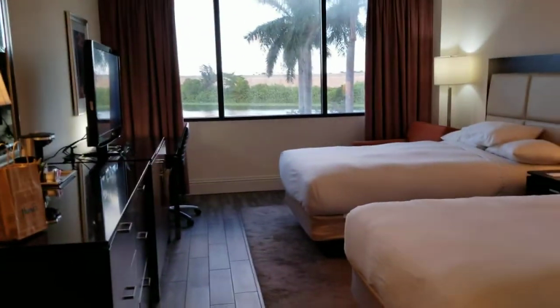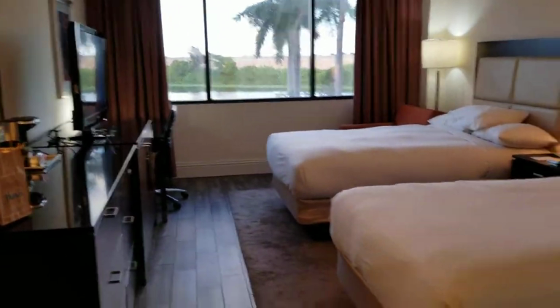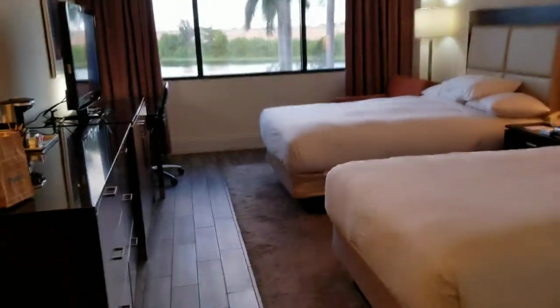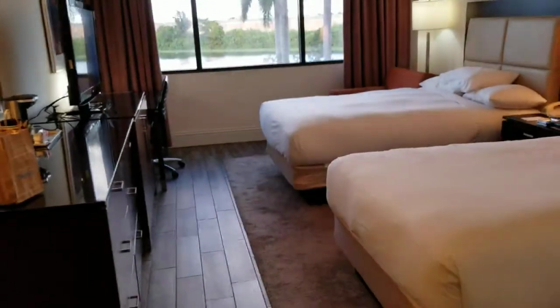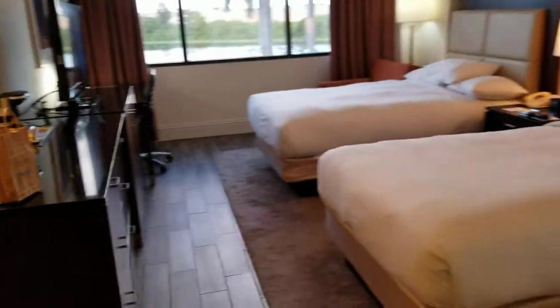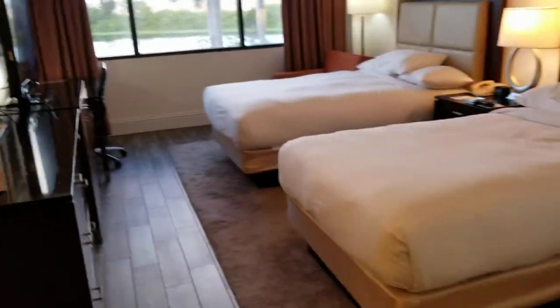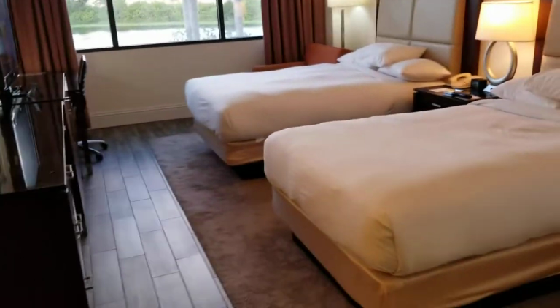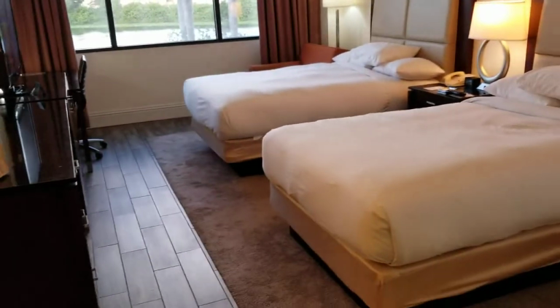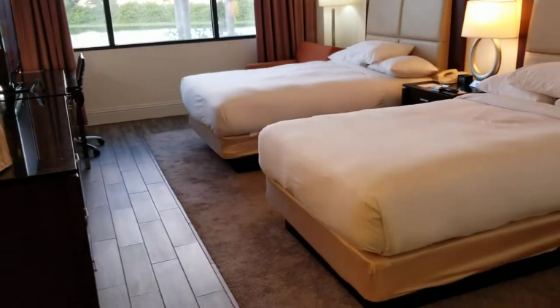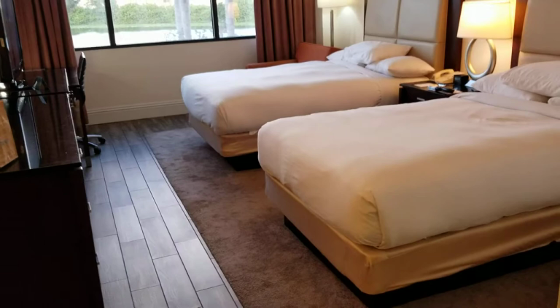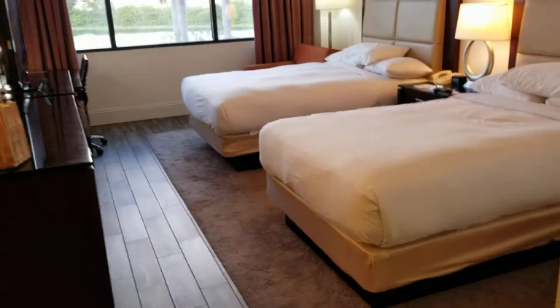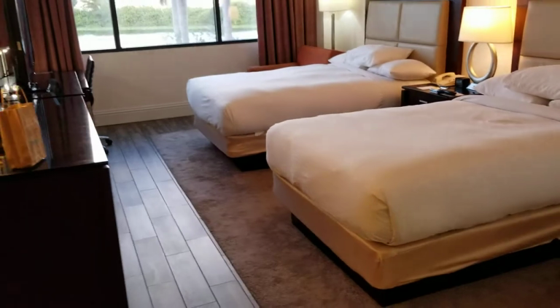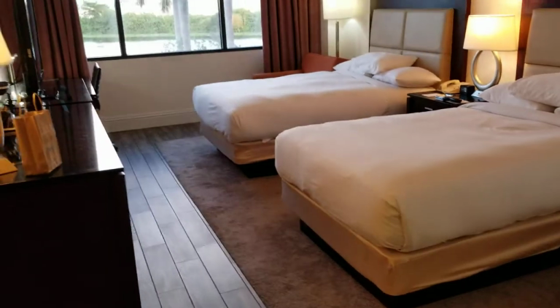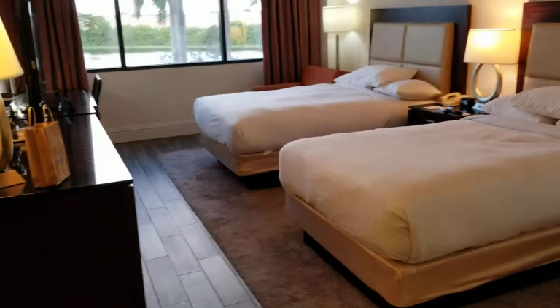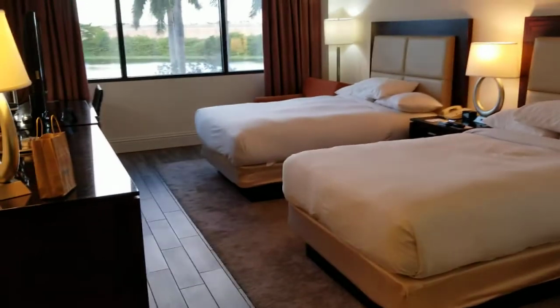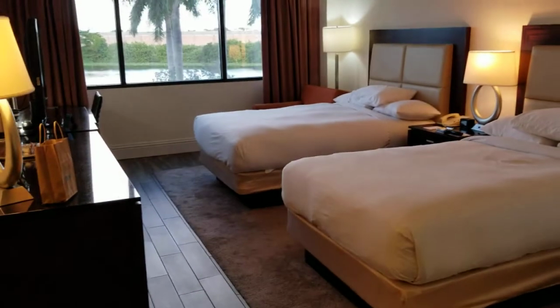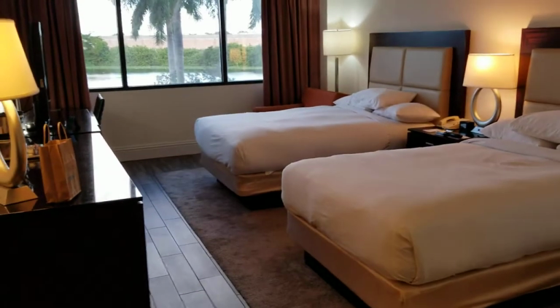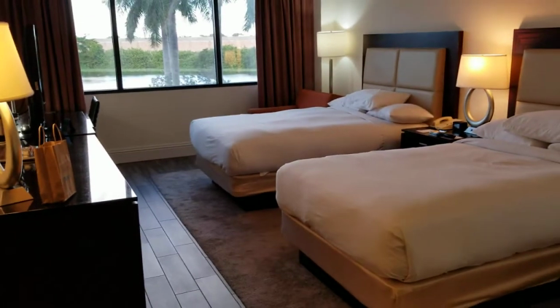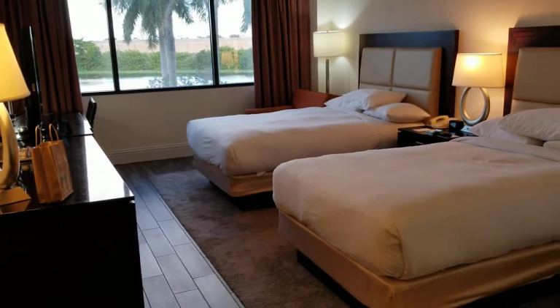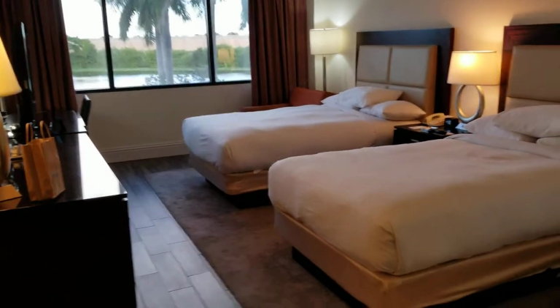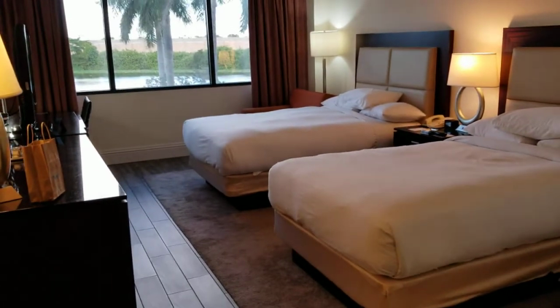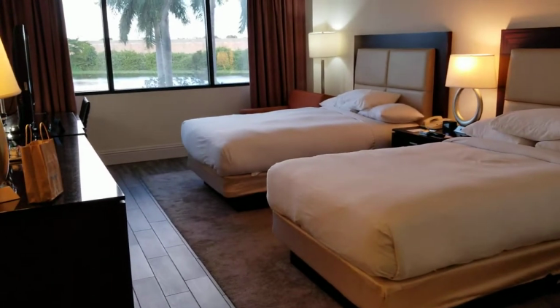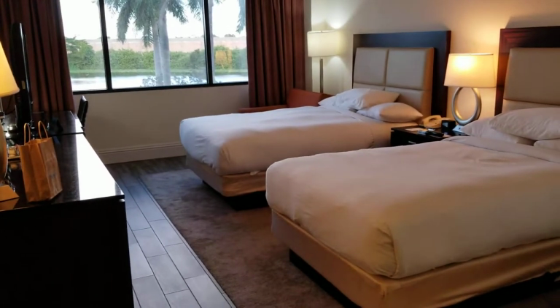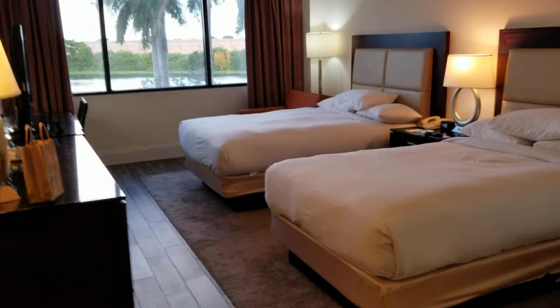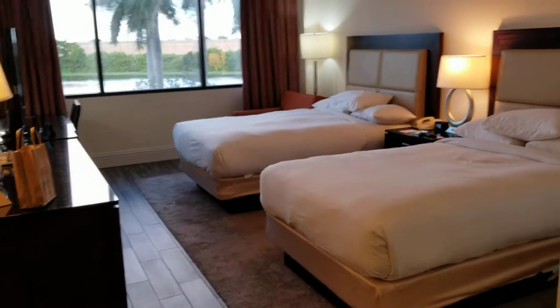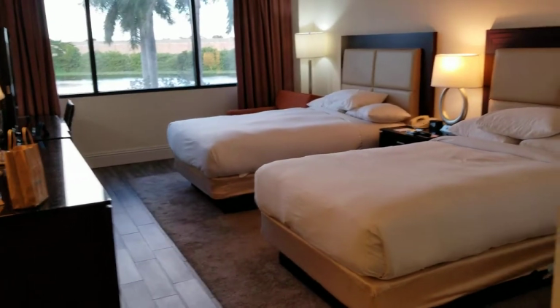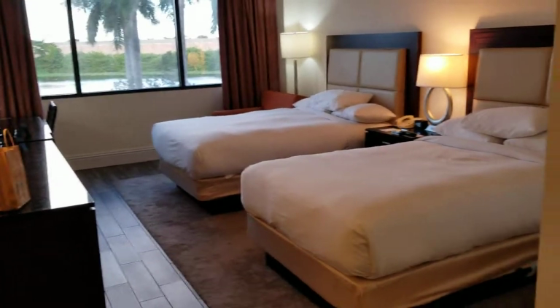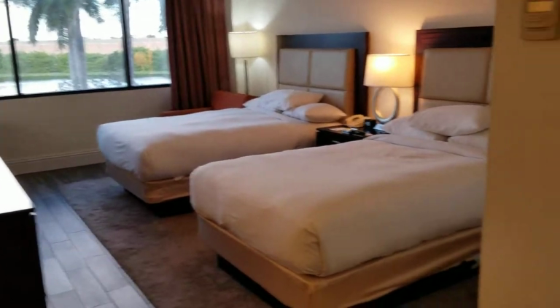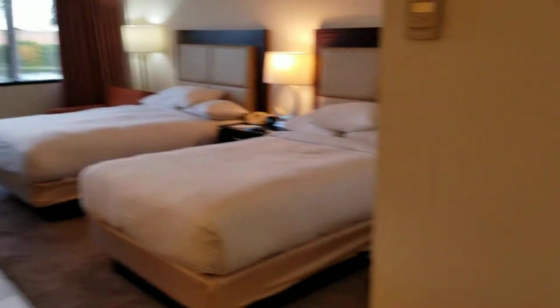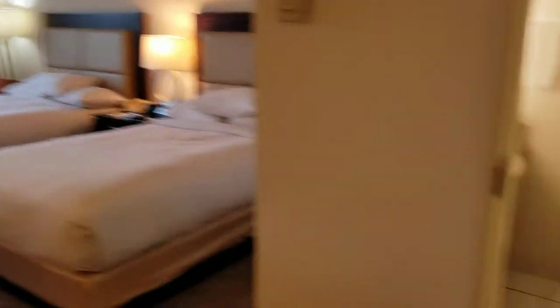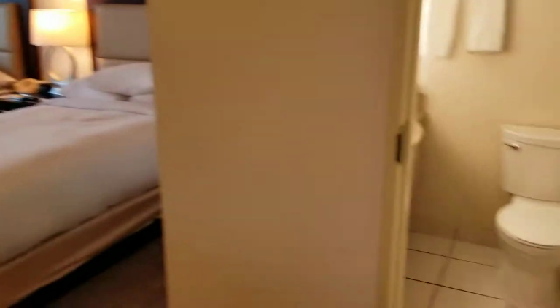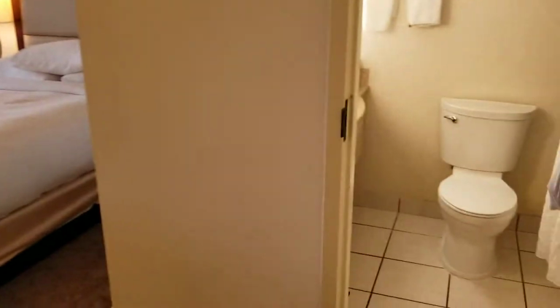Welcome to room 206 at the Palm Beach Hilton Airport in West Palm Beach, Florida.